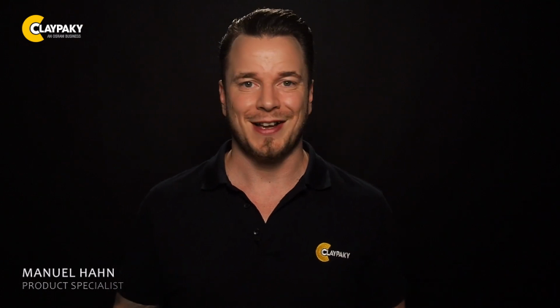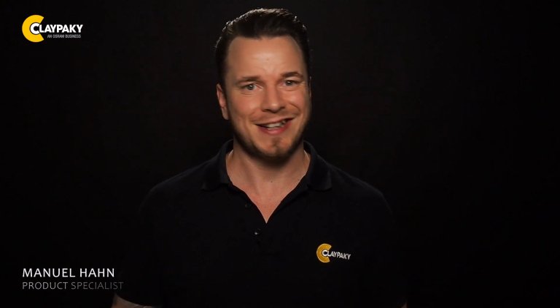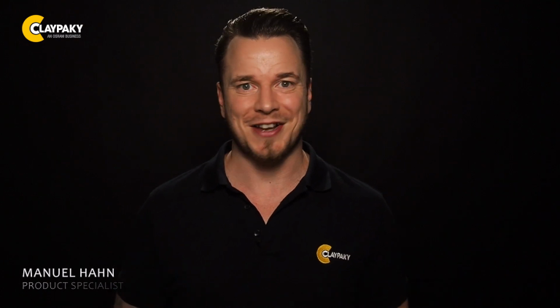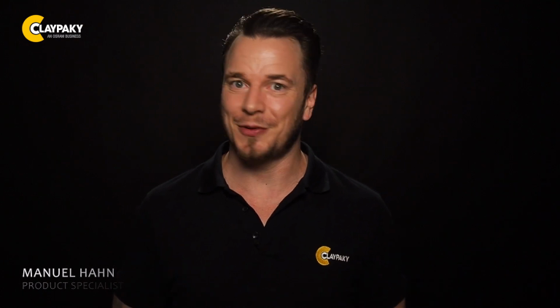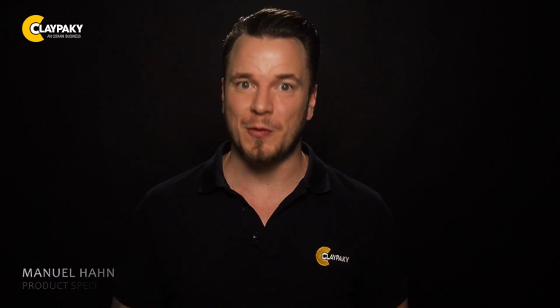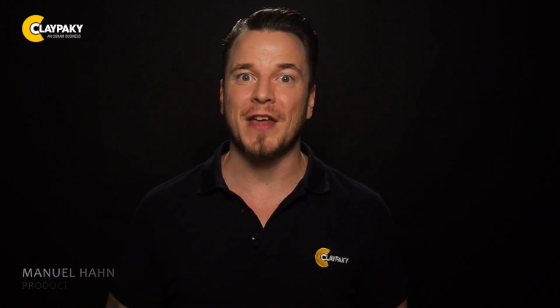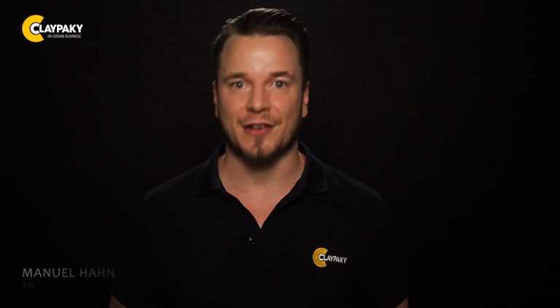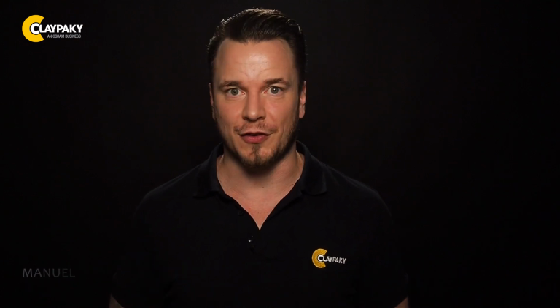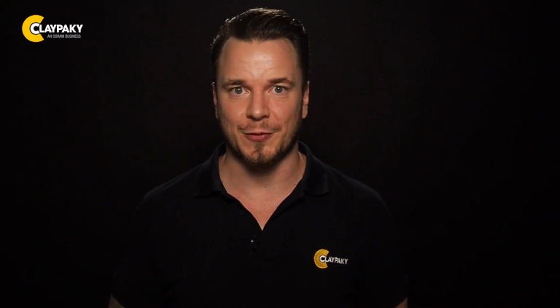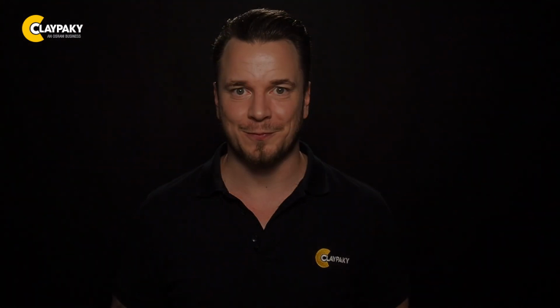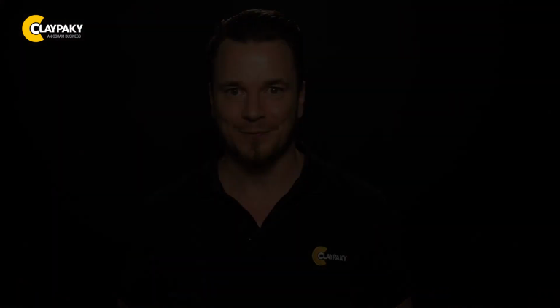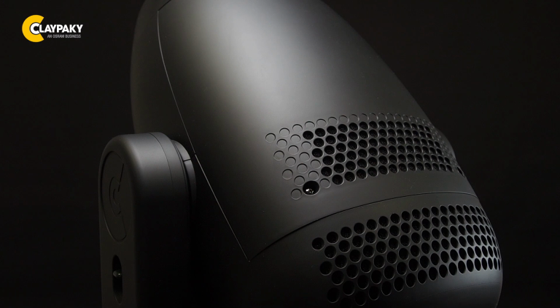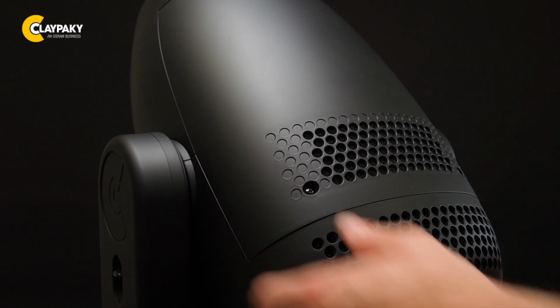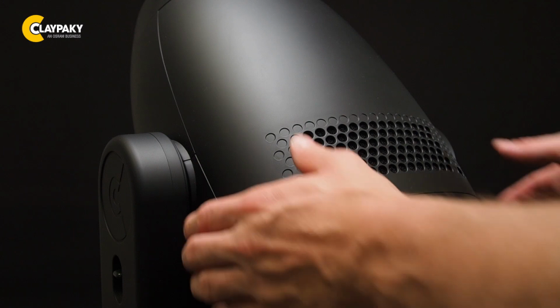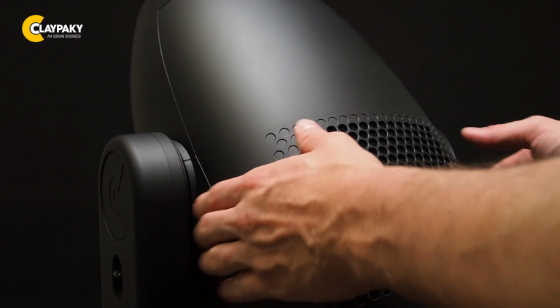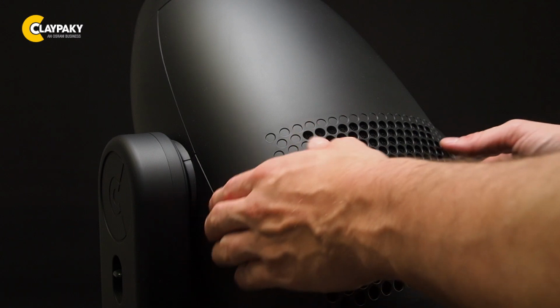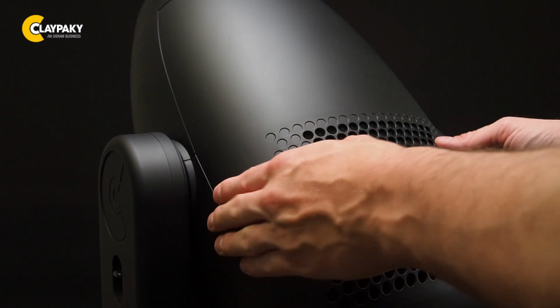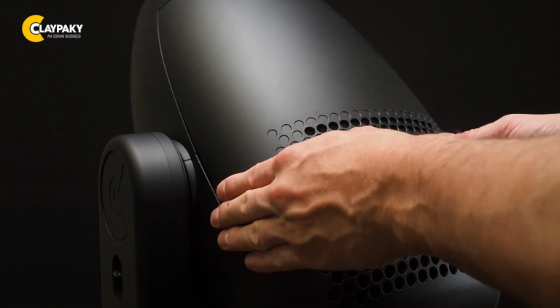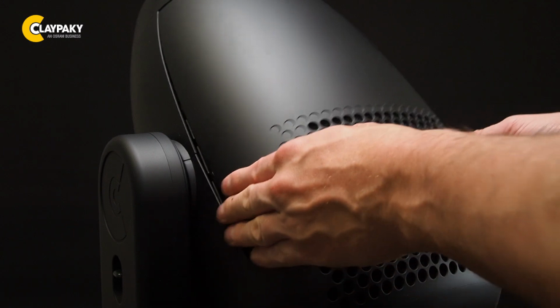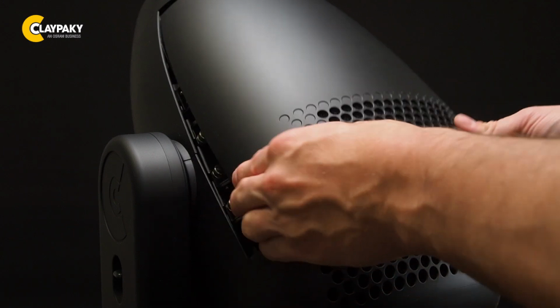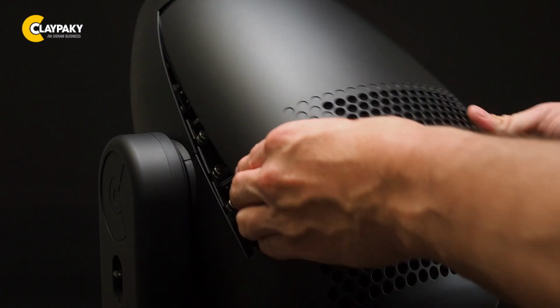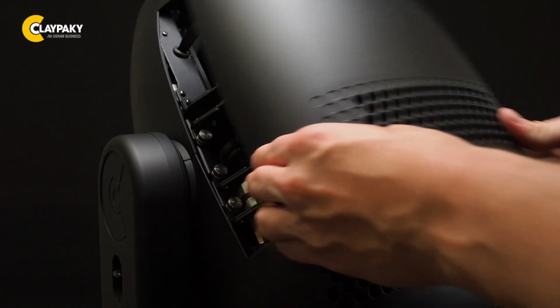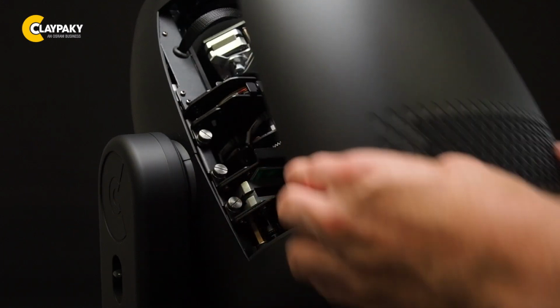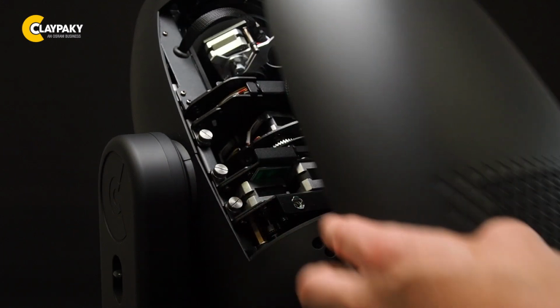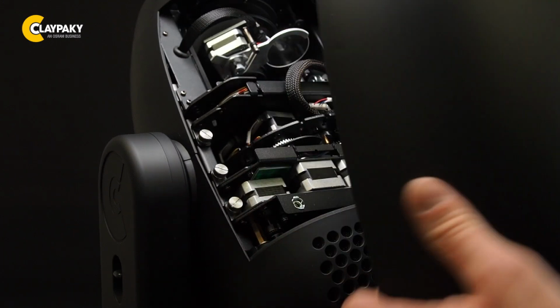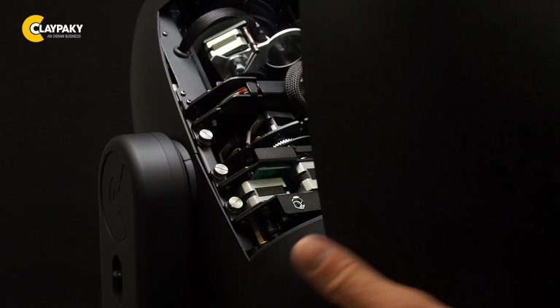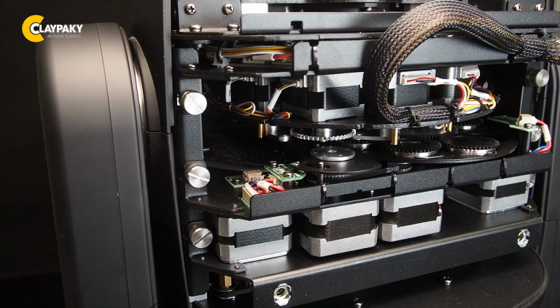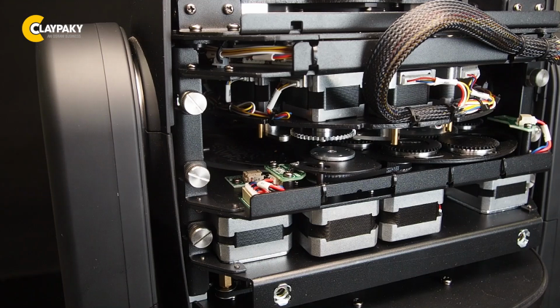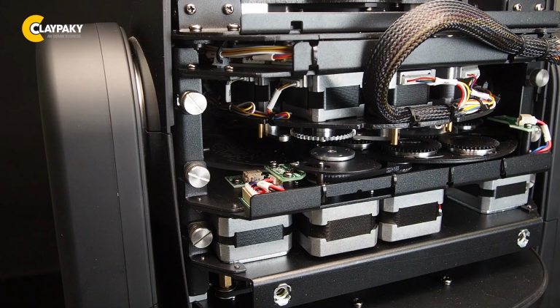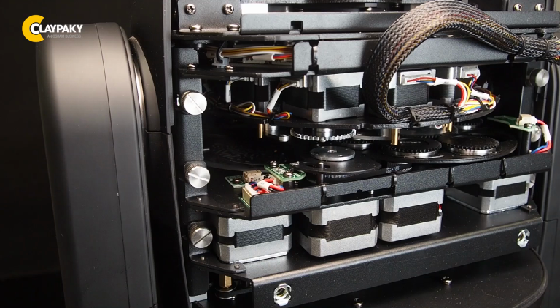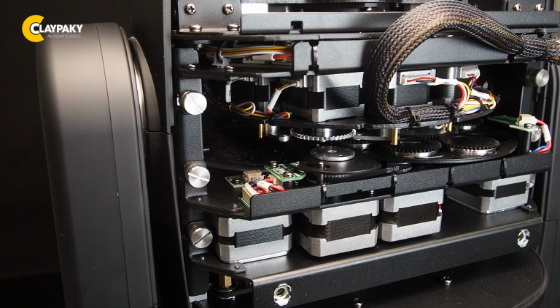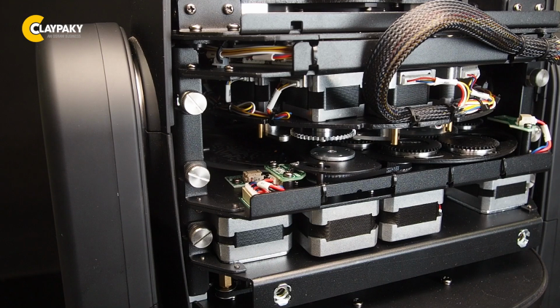Let's start to remove the head covers. Now you have access to the GOBO section.